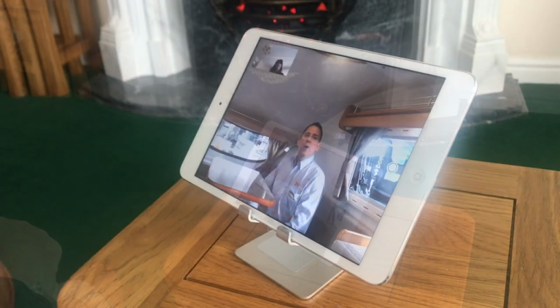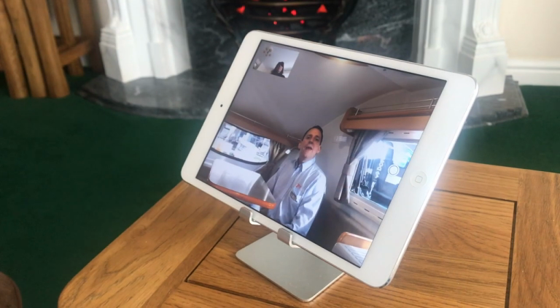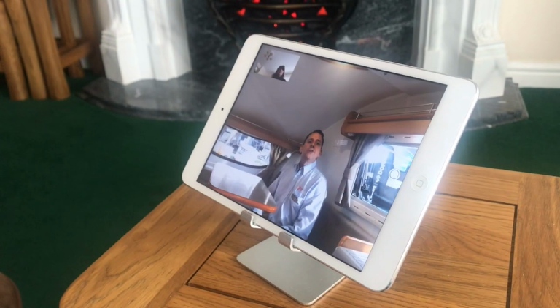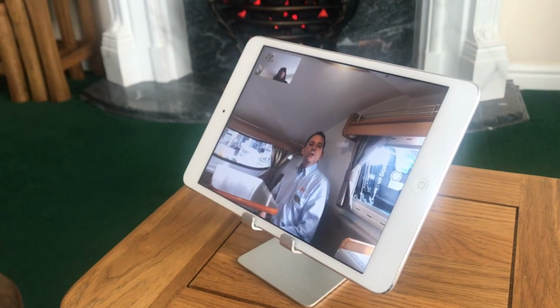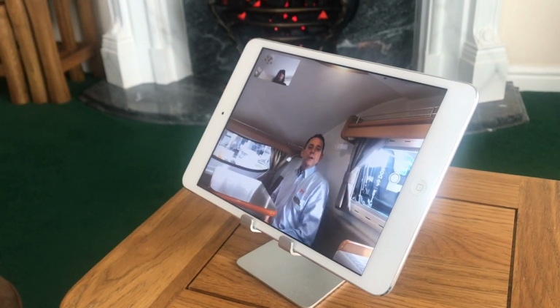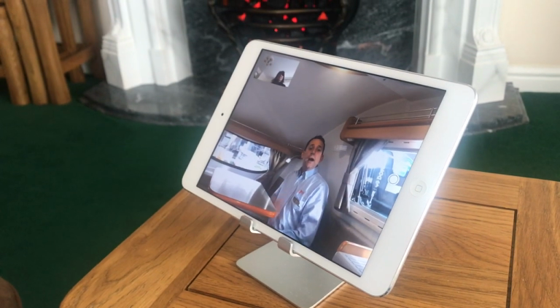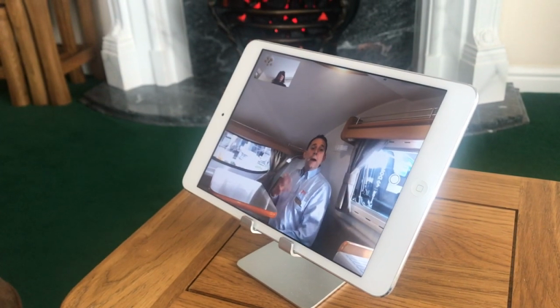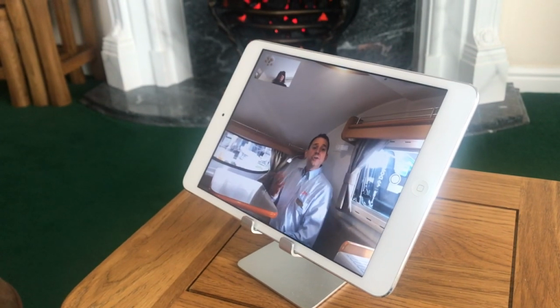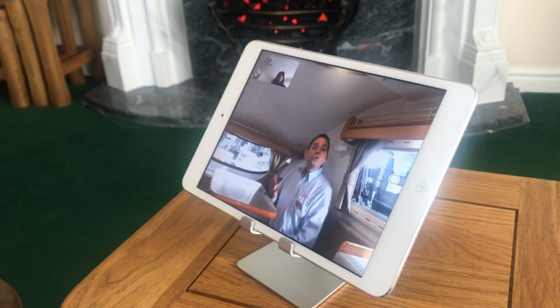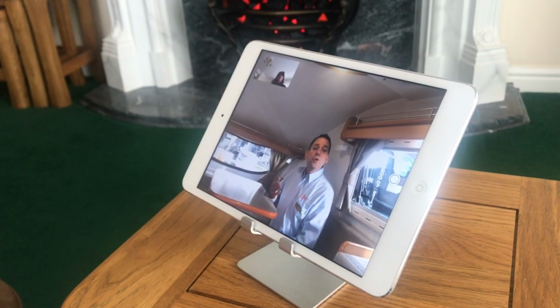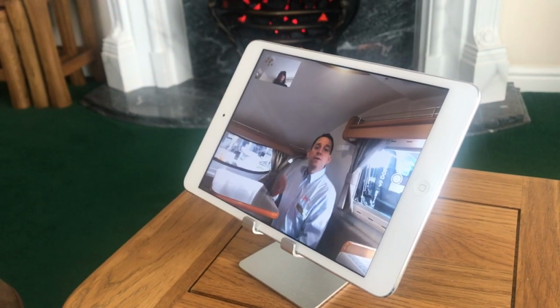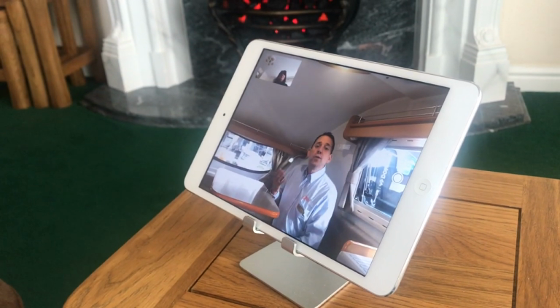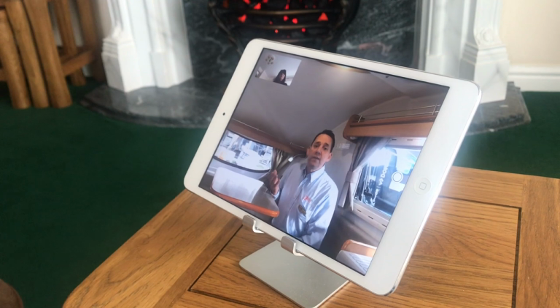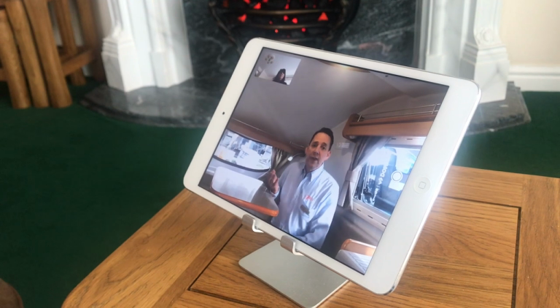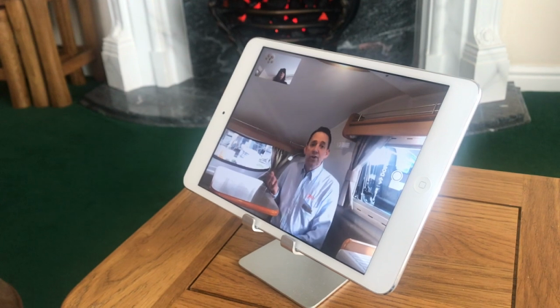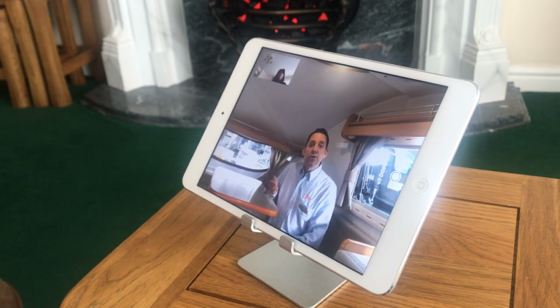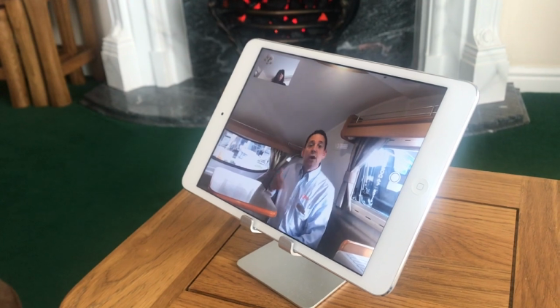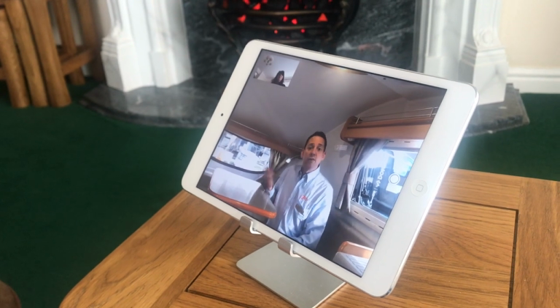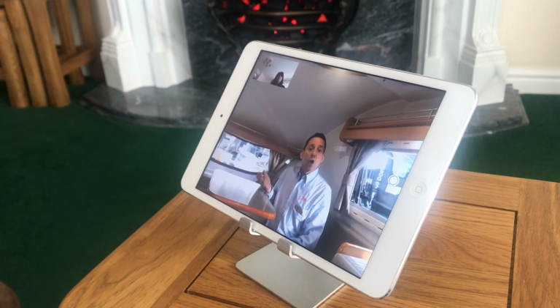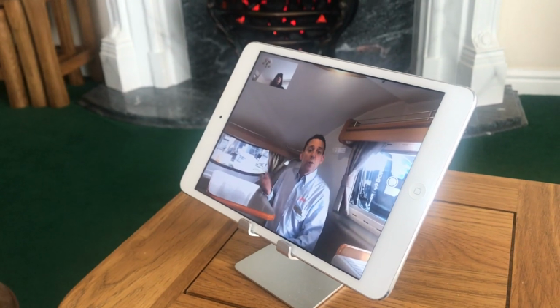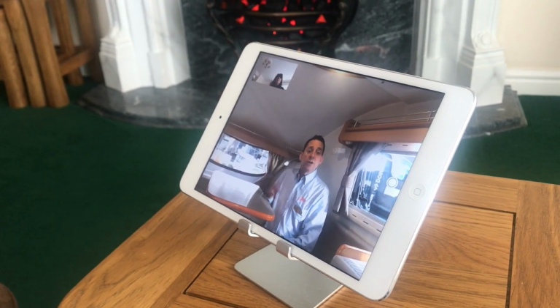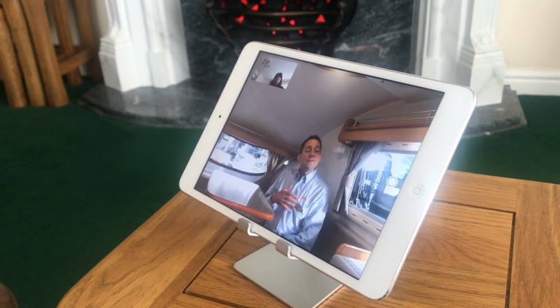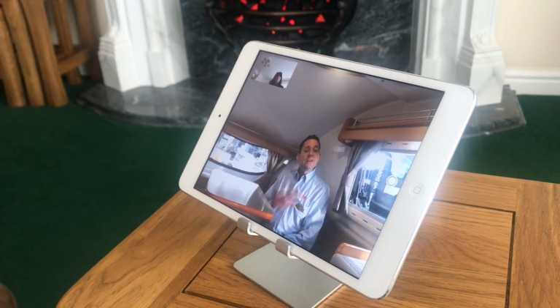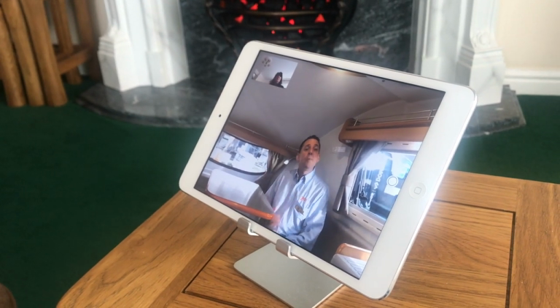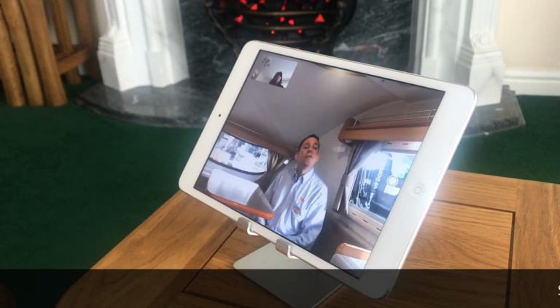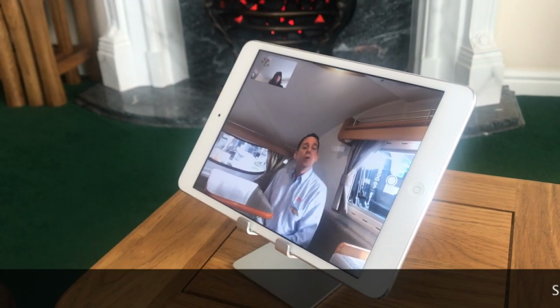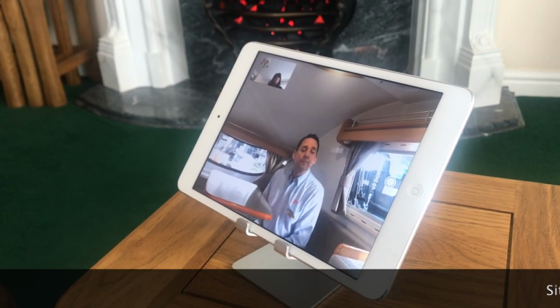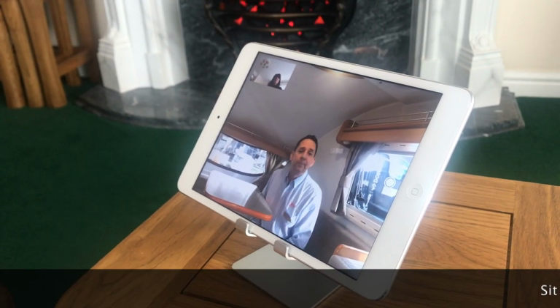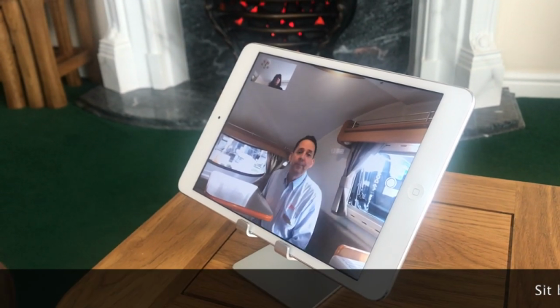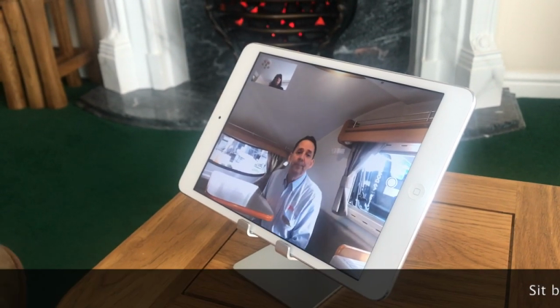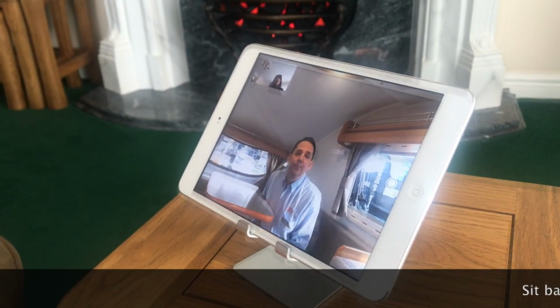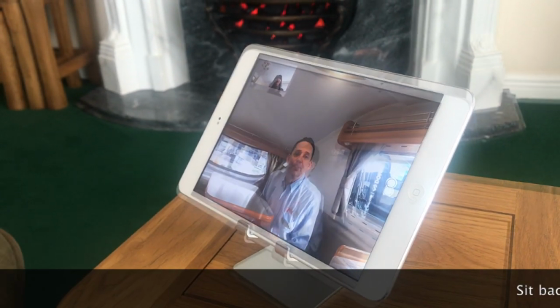Okay then, Susan. I'm just going to show you a few of the features of the GoPod. Have you seen one before? No, I have not.